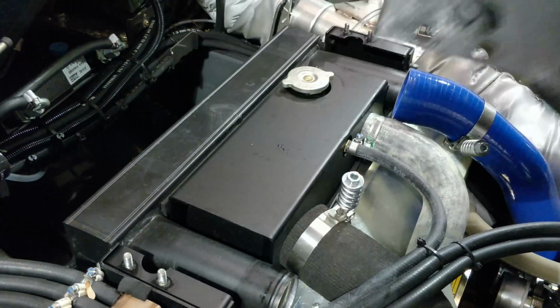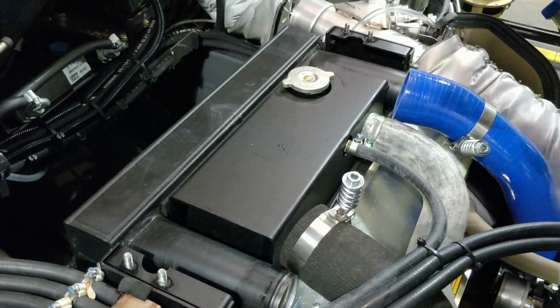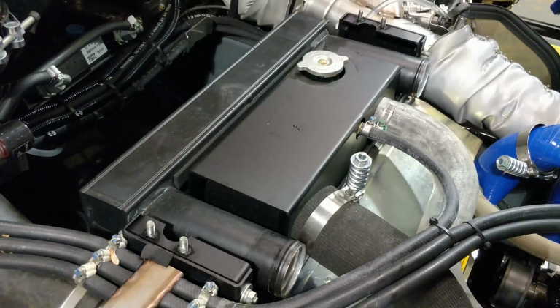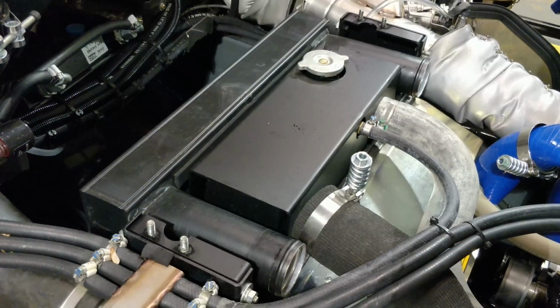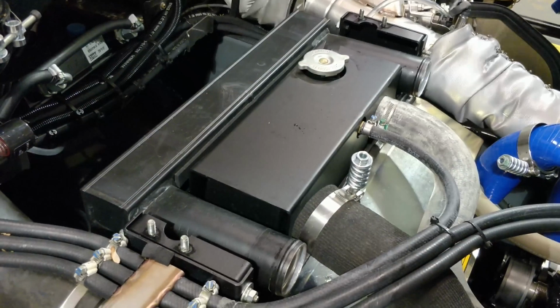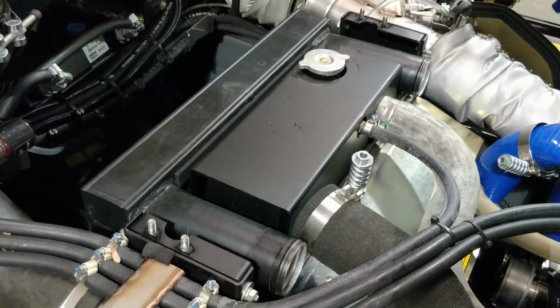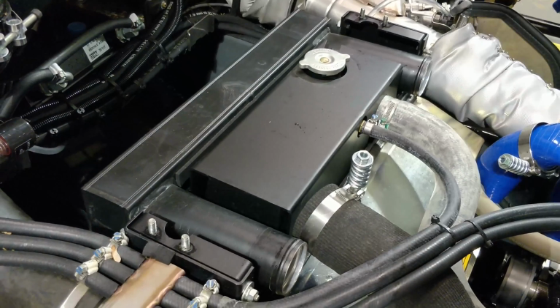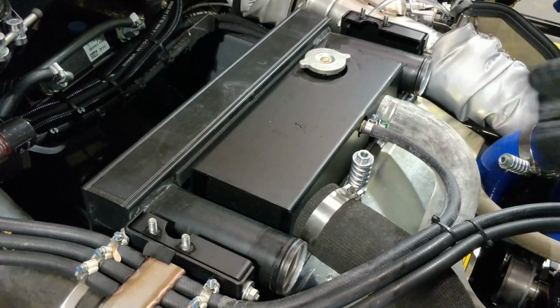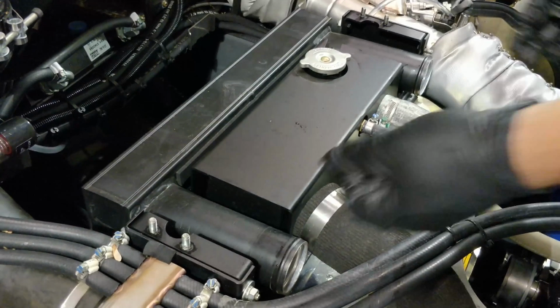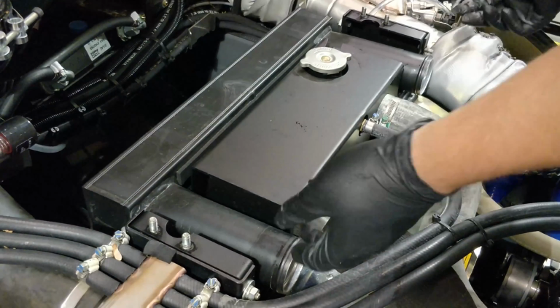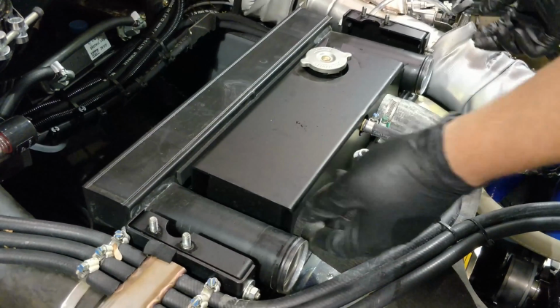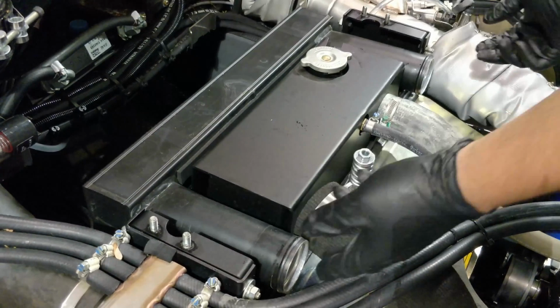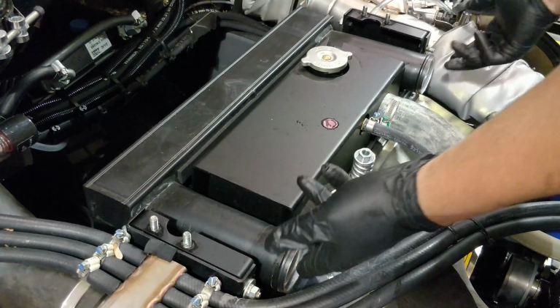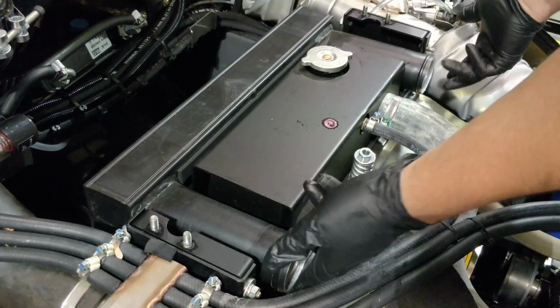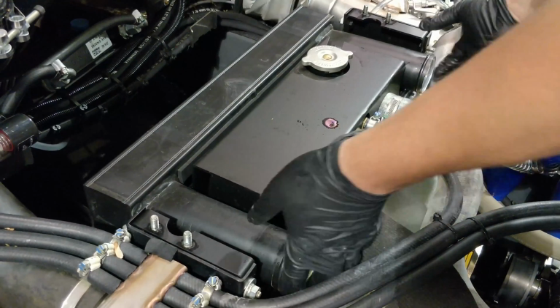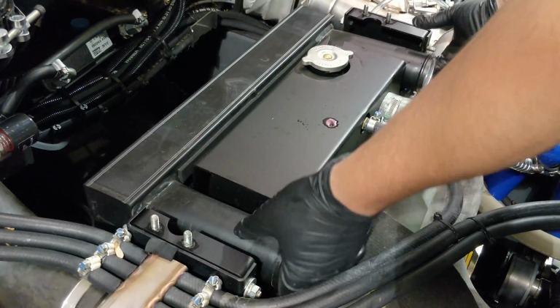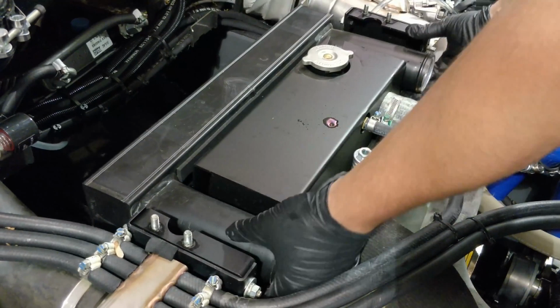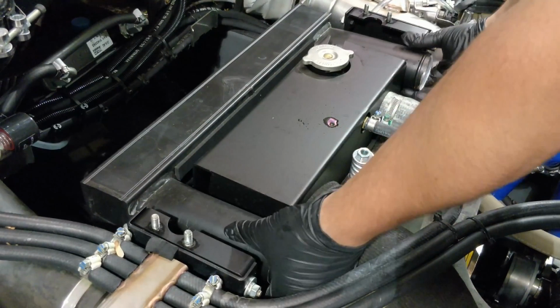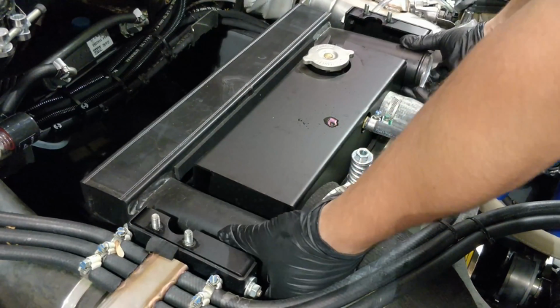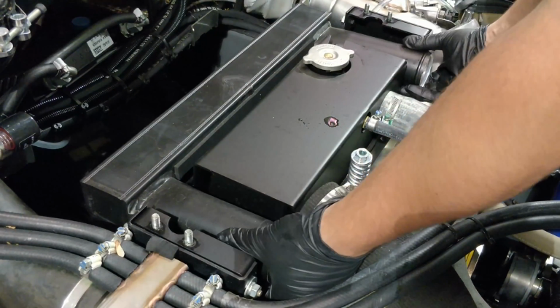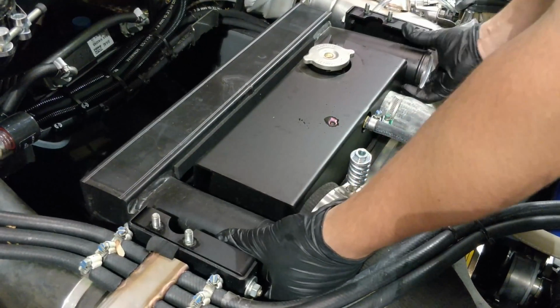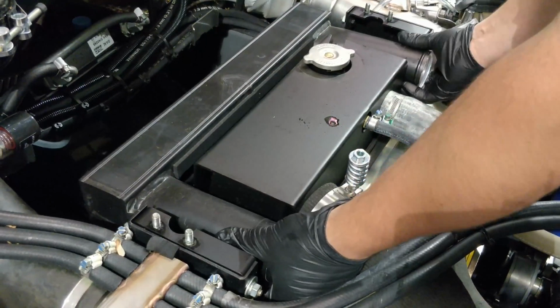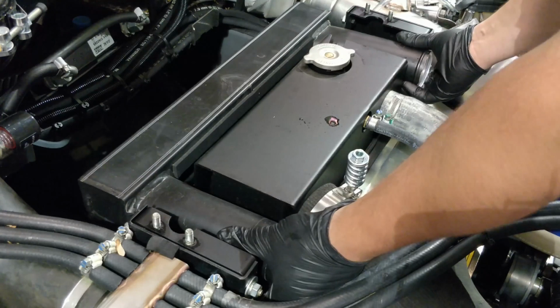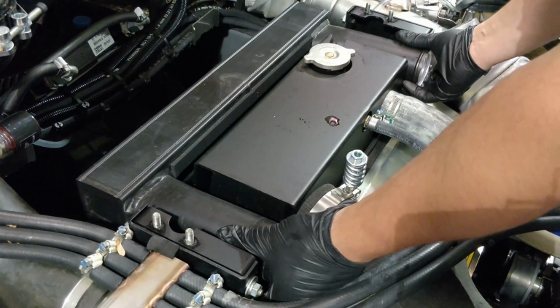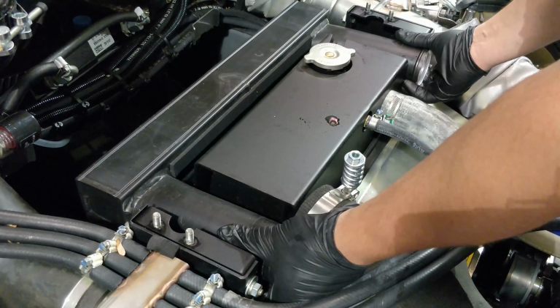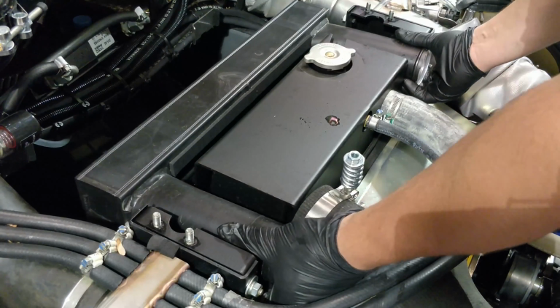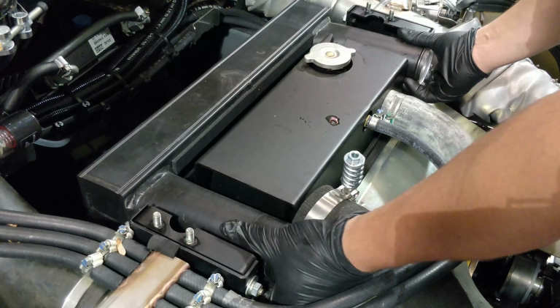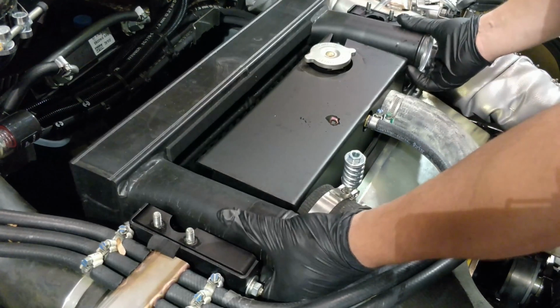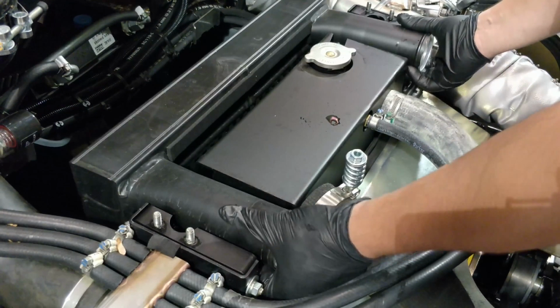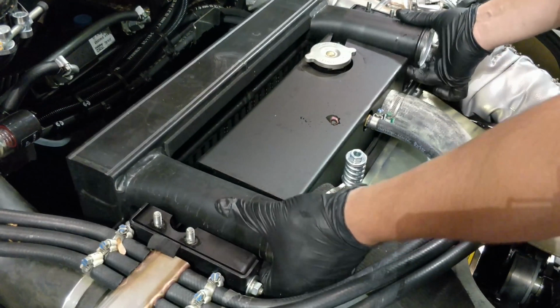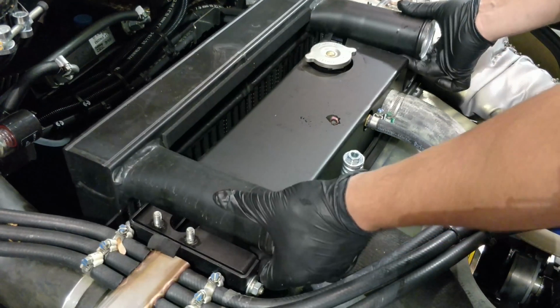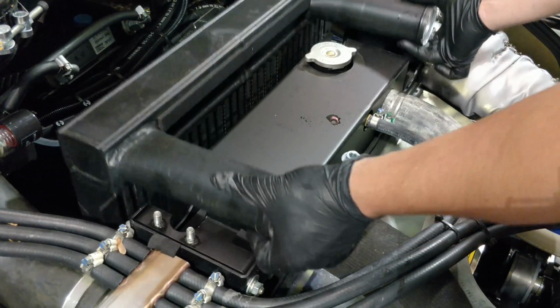With the covers off, carefully lift the intercooler straight up and out of the engine bay.